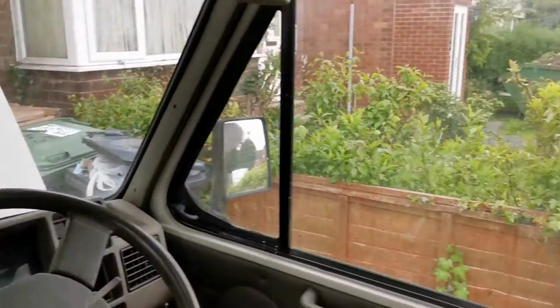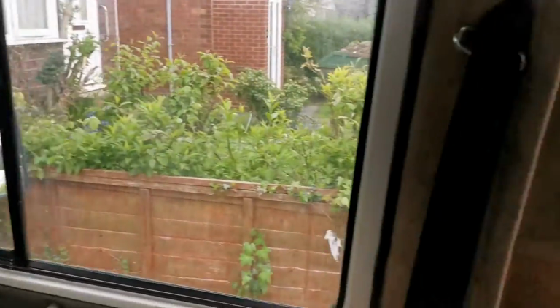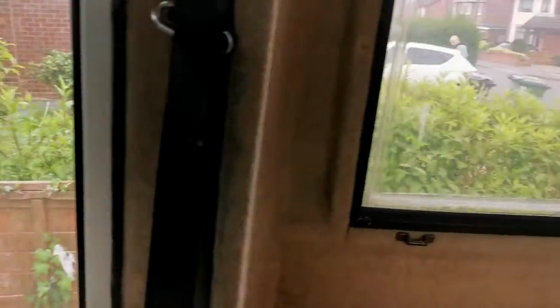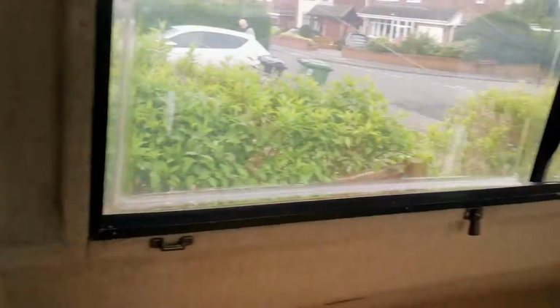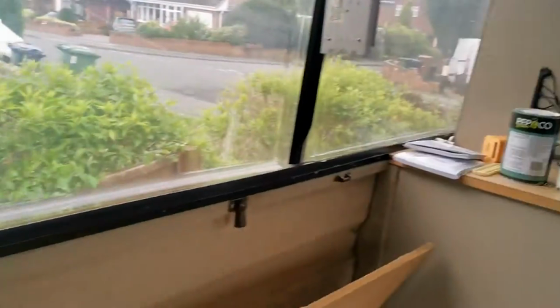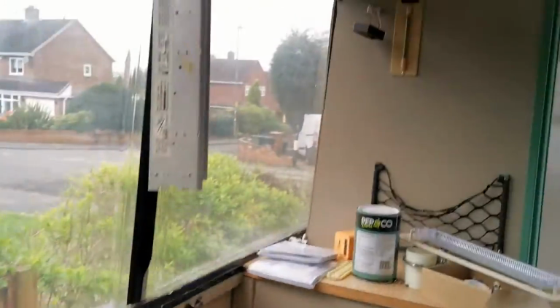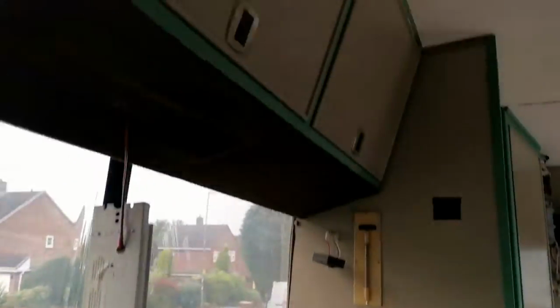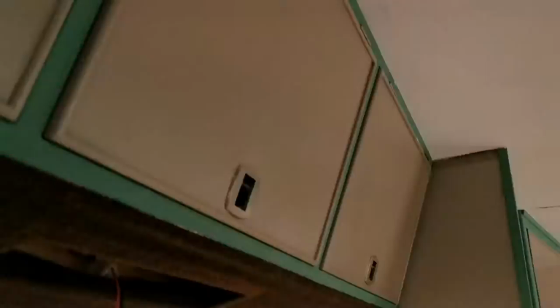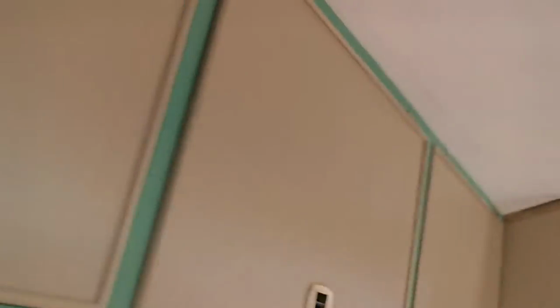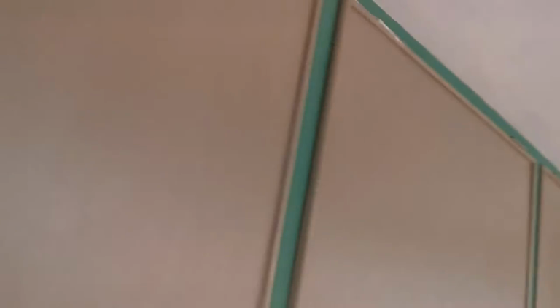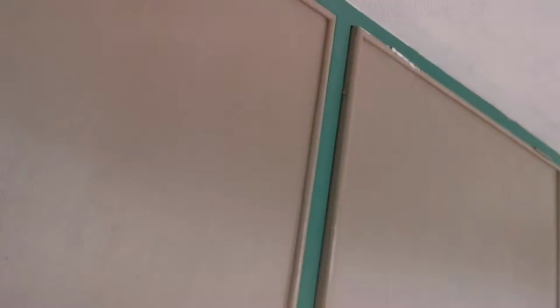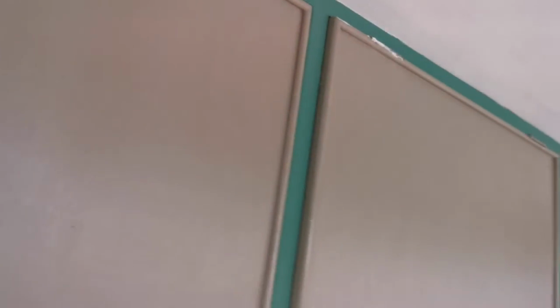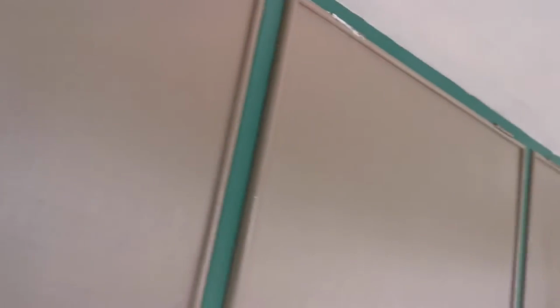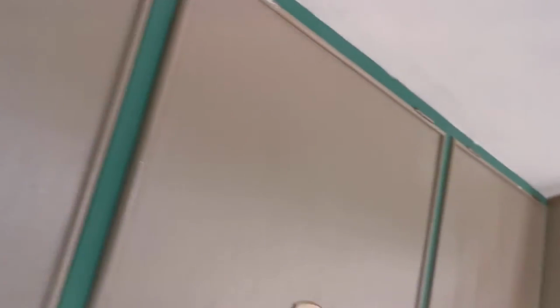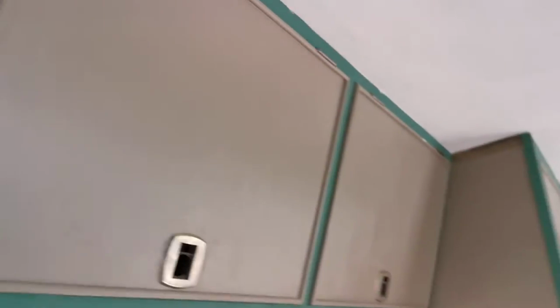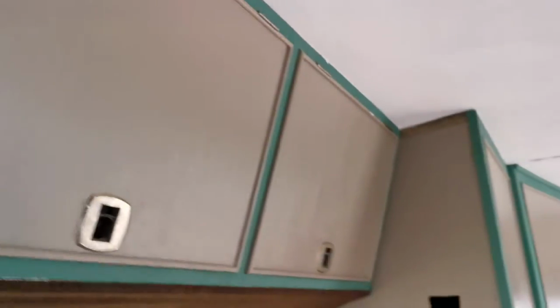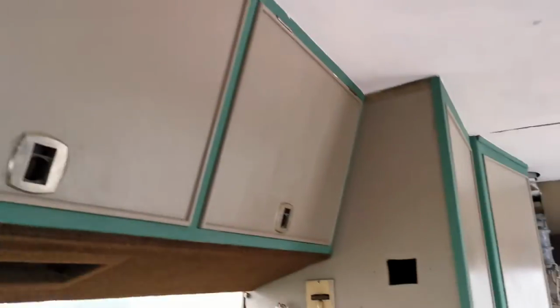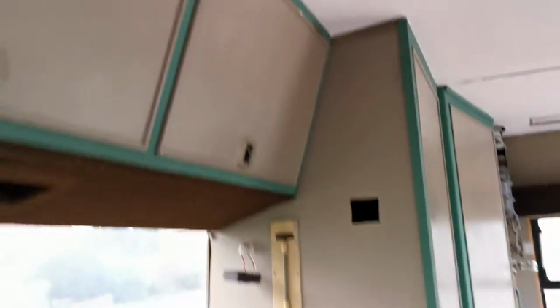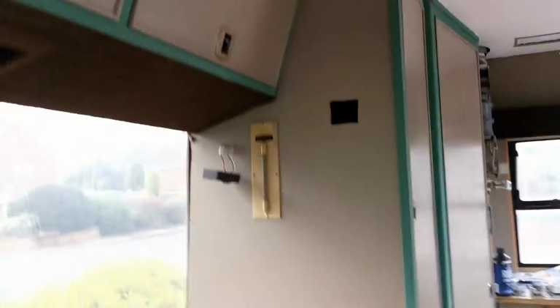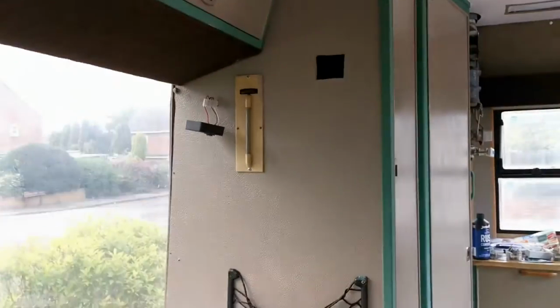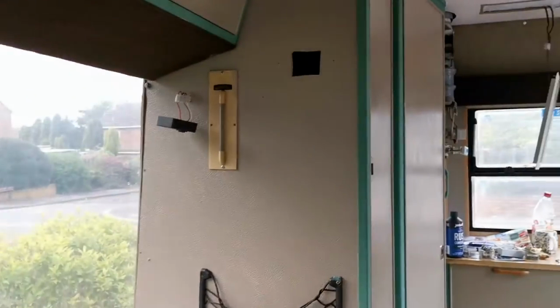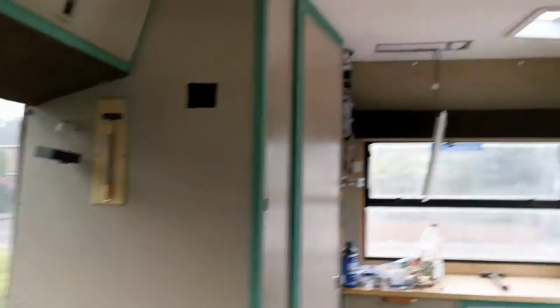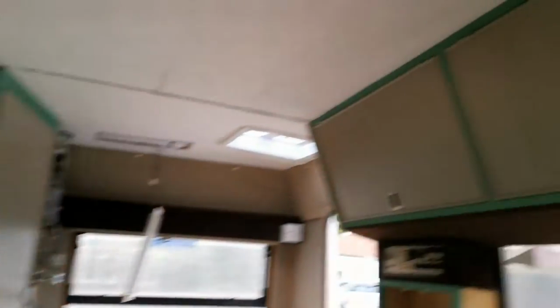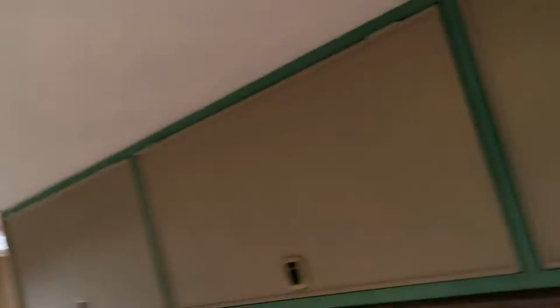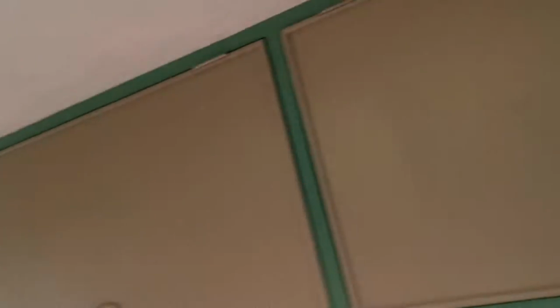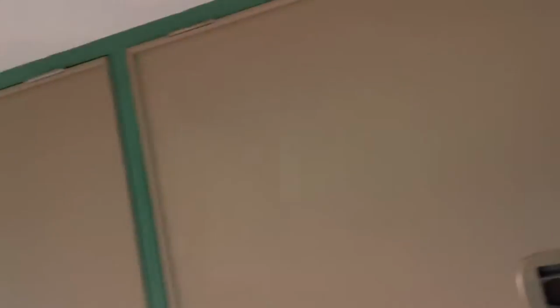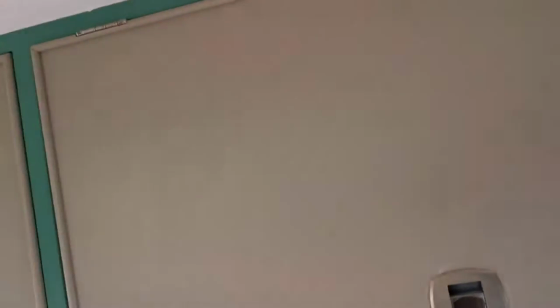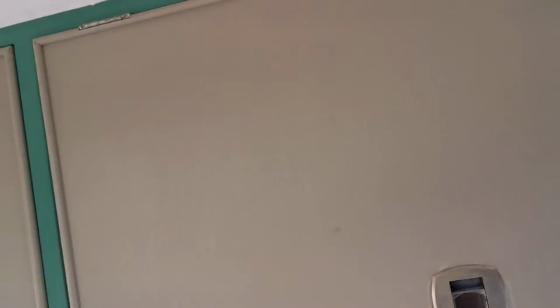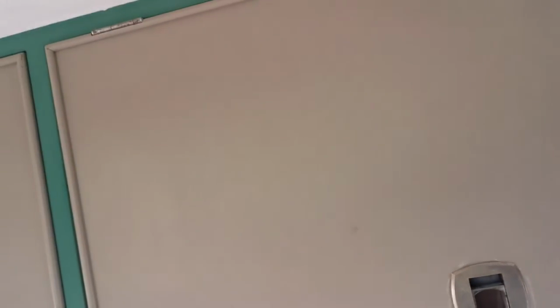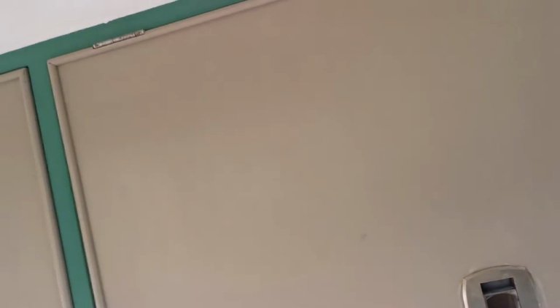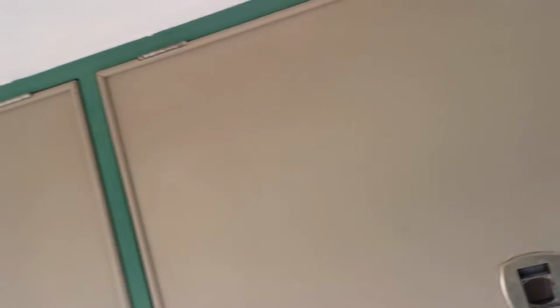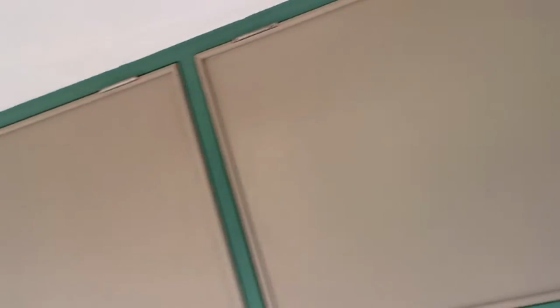Working our way back, the painting is now completely done in the main hab area, which is fabulous.